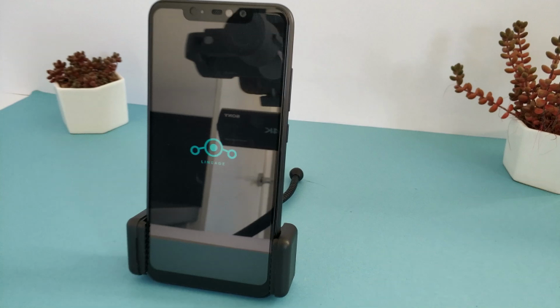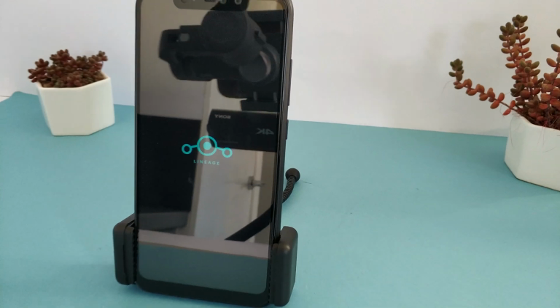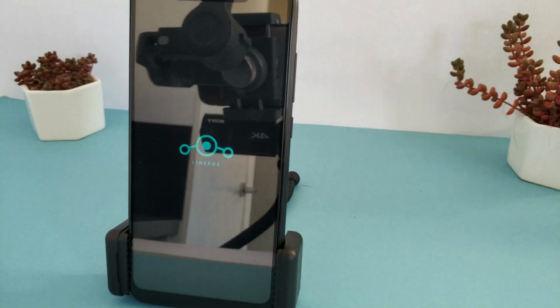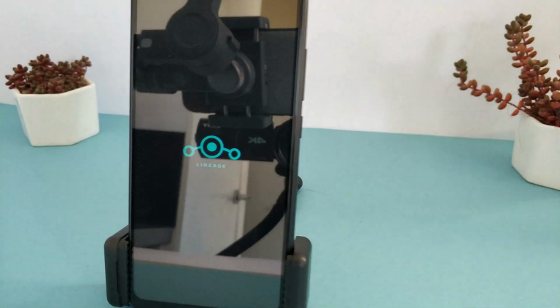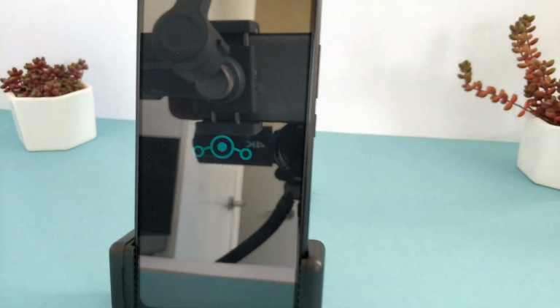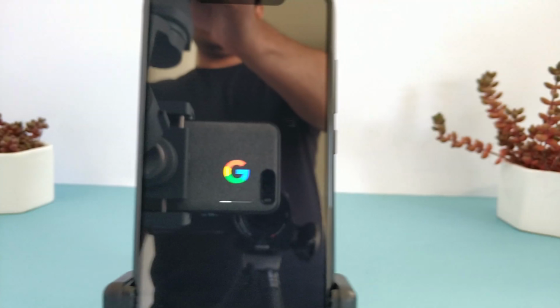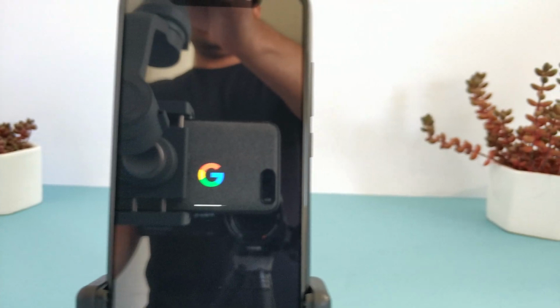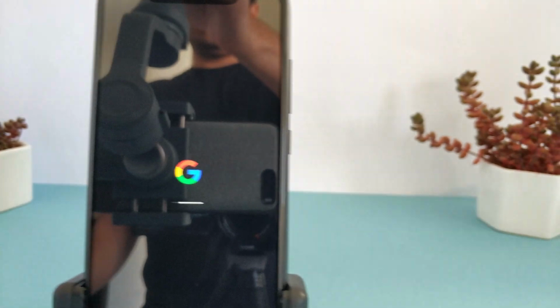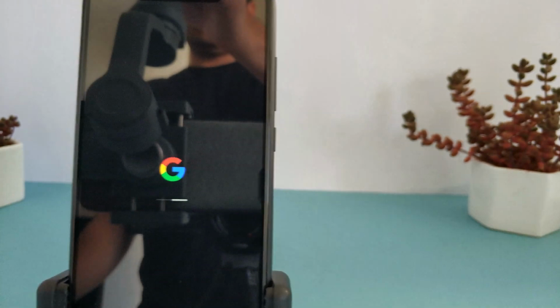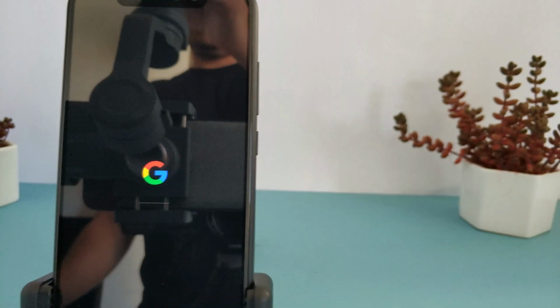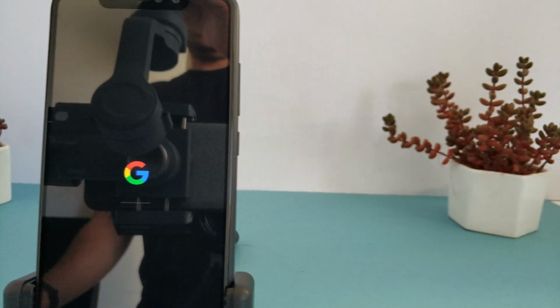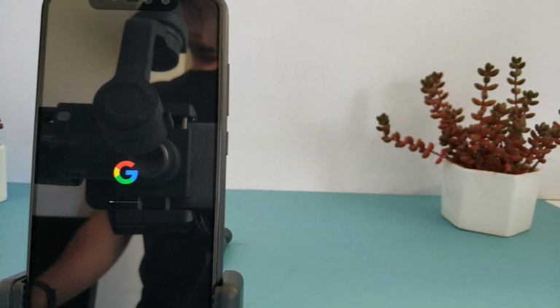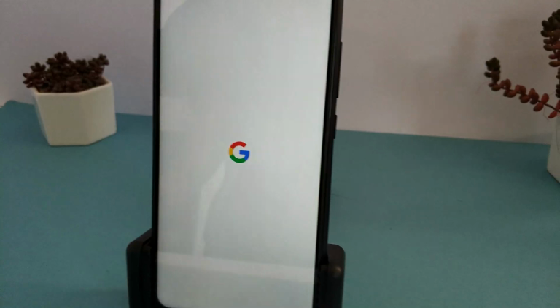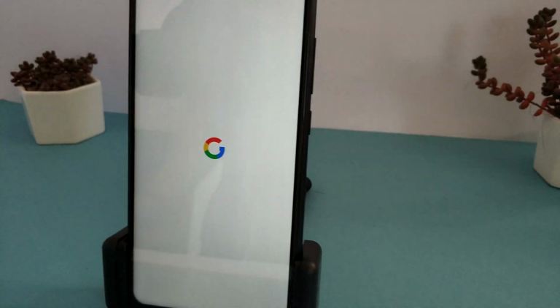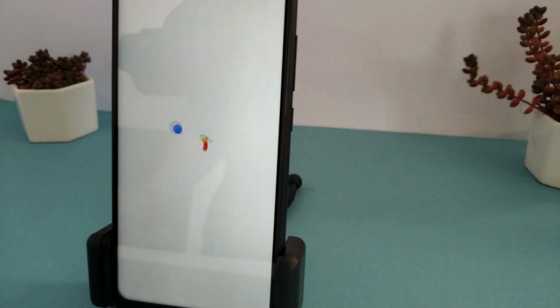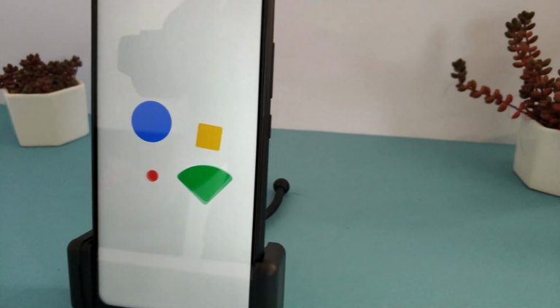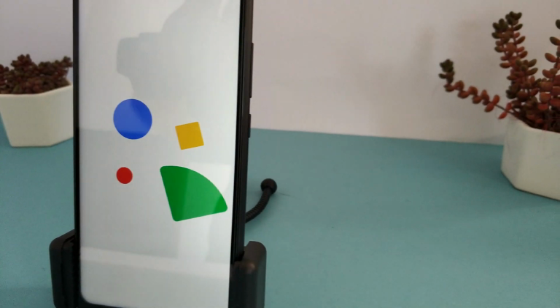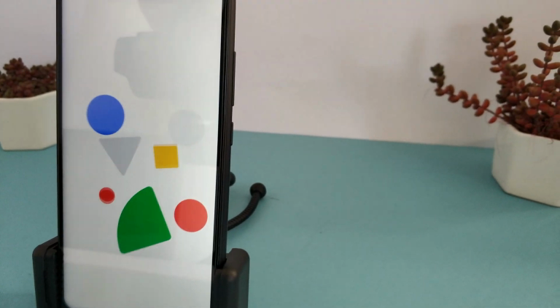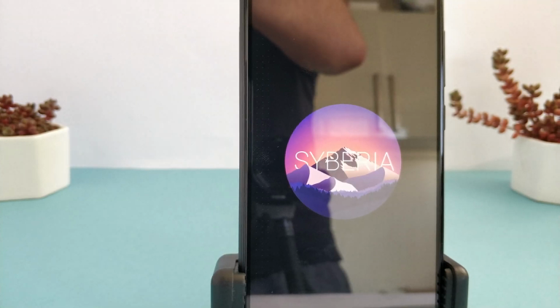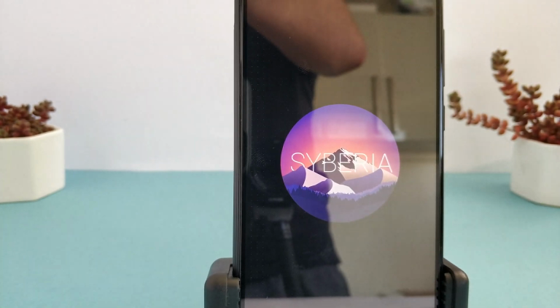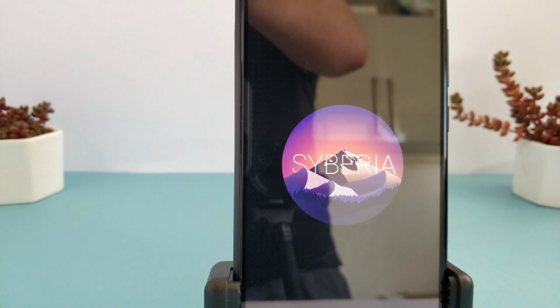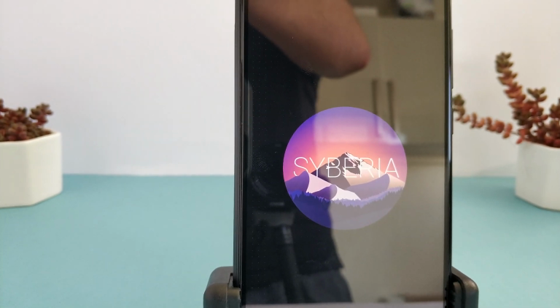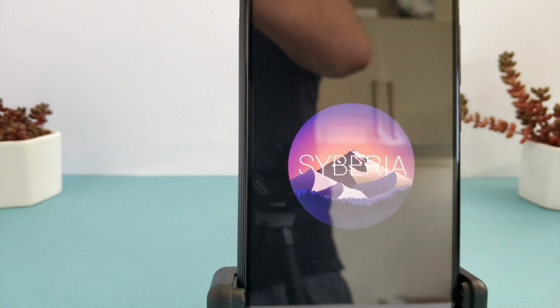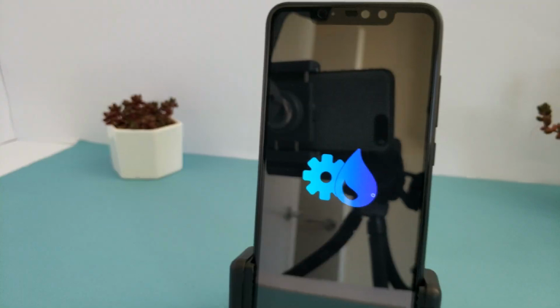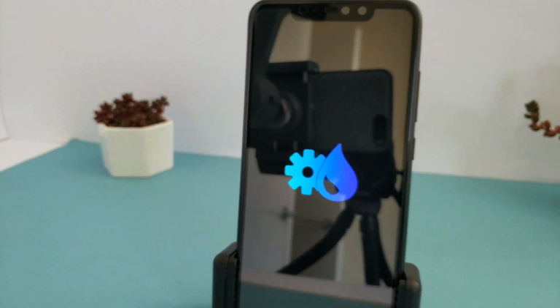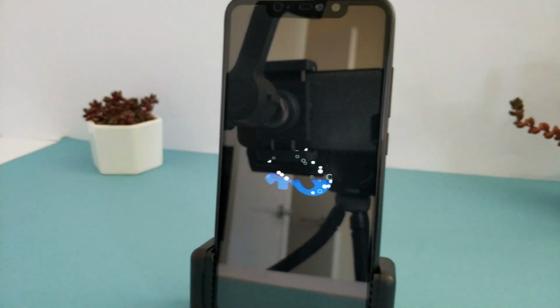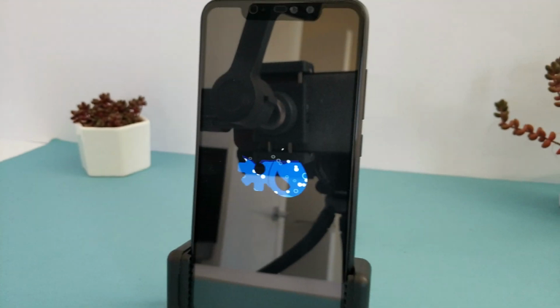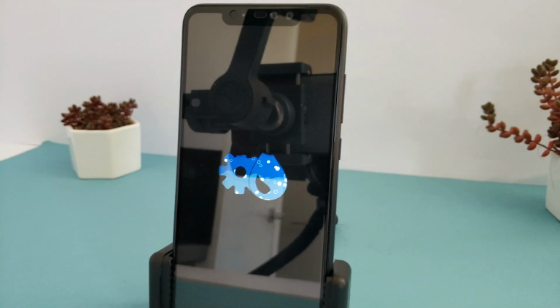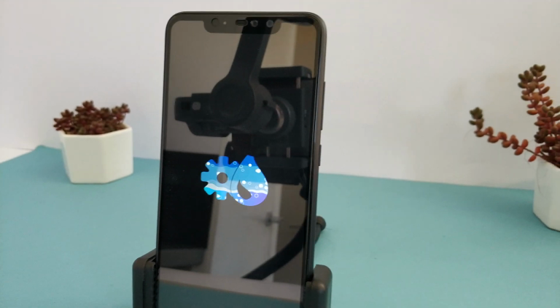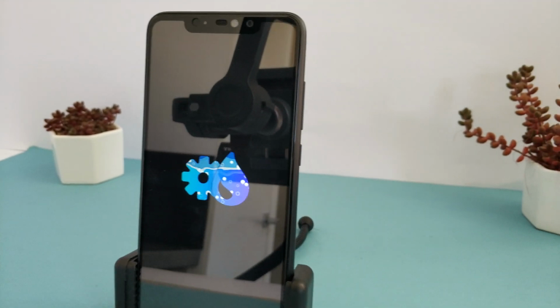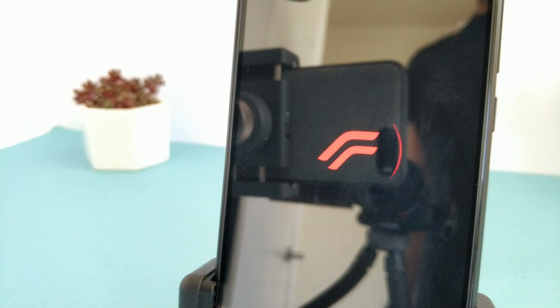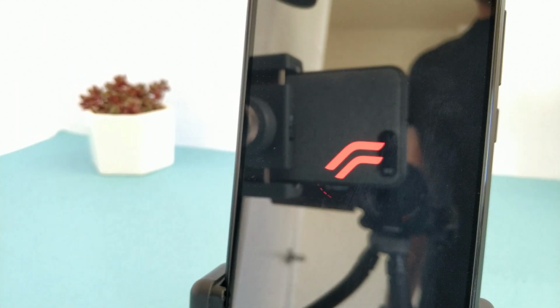Today I have a video showing various custom ROMs for the Redmi Note 6 Pro, and I hope it will give users an idea of which ROM is best for them.